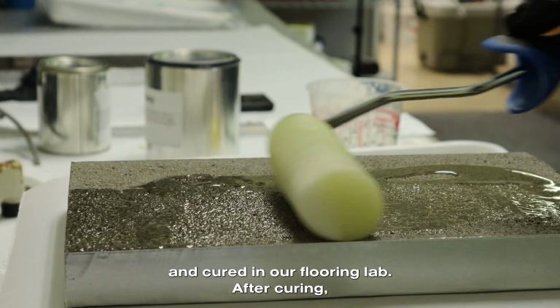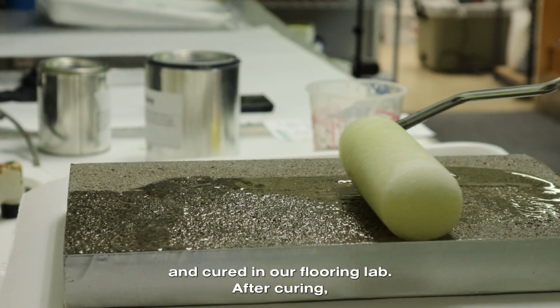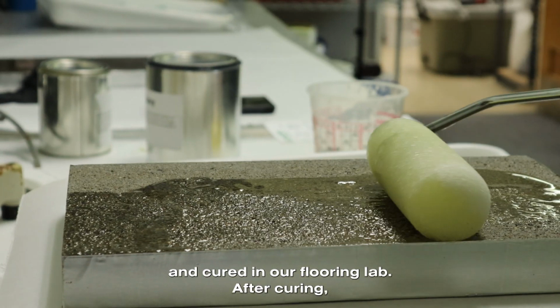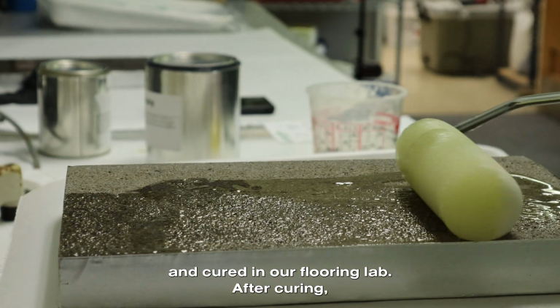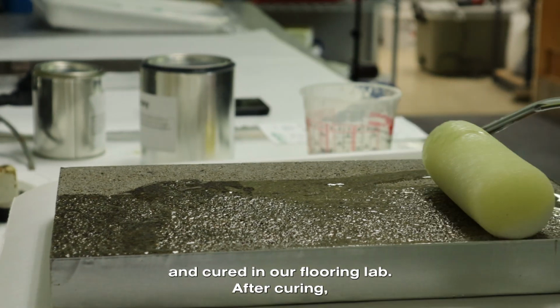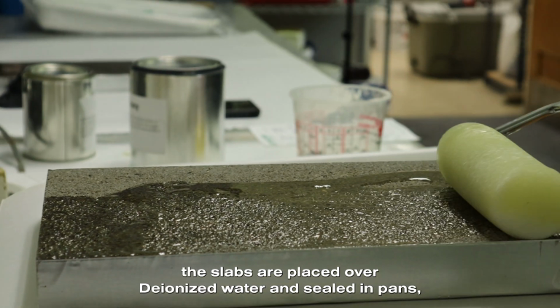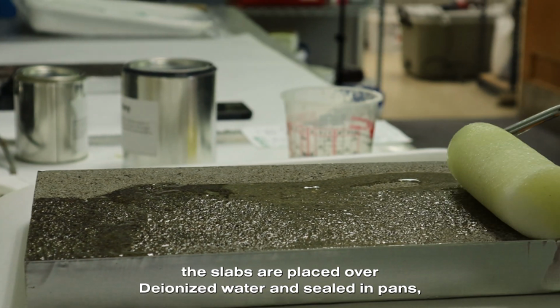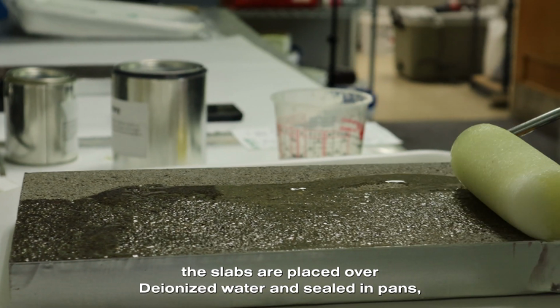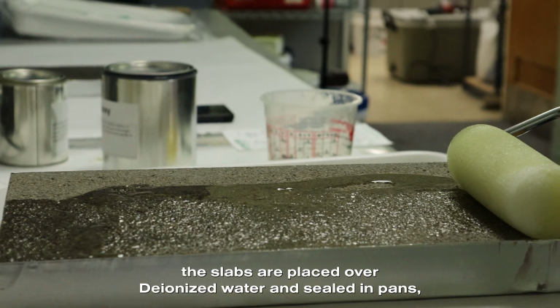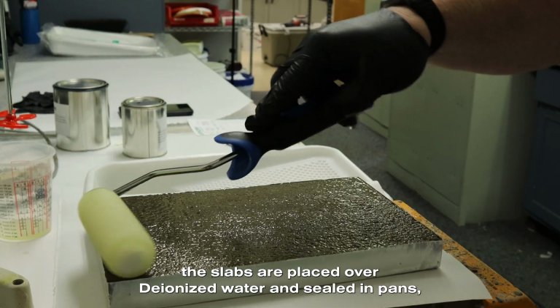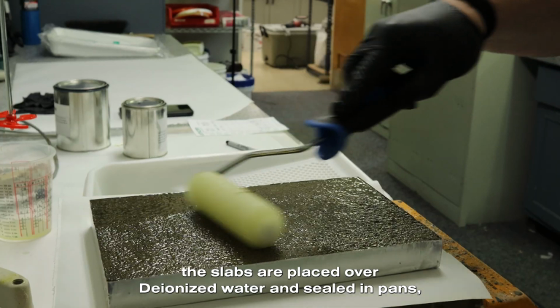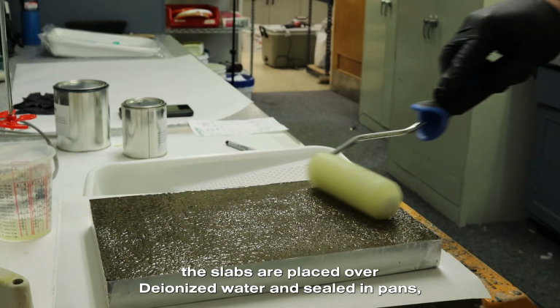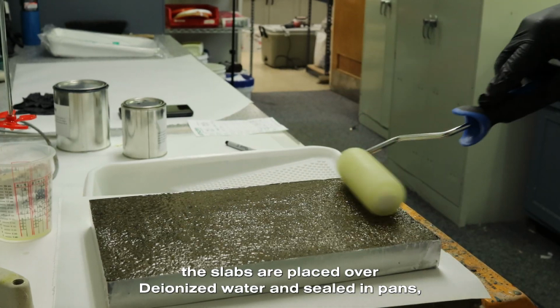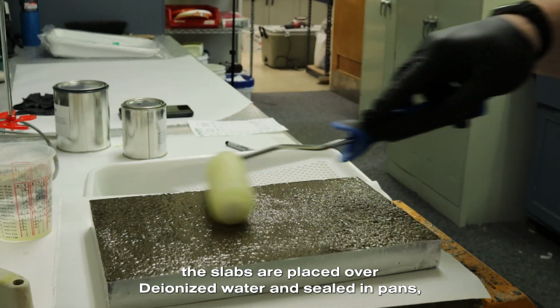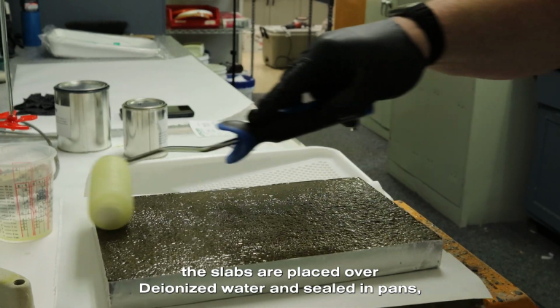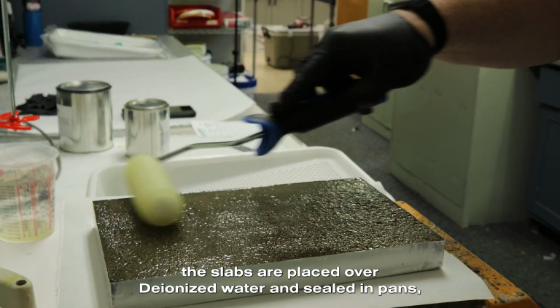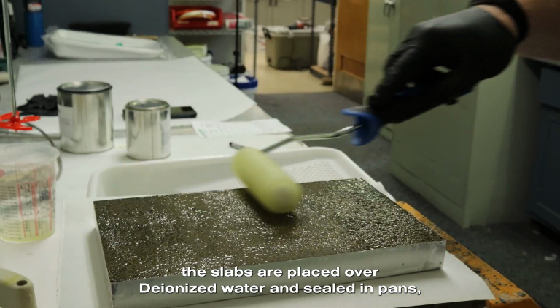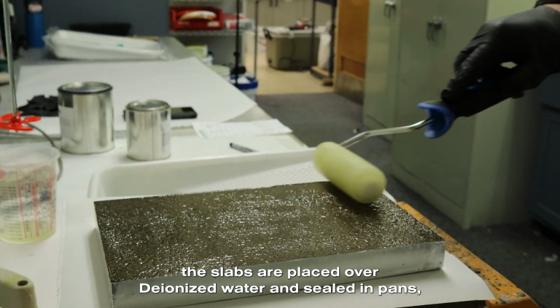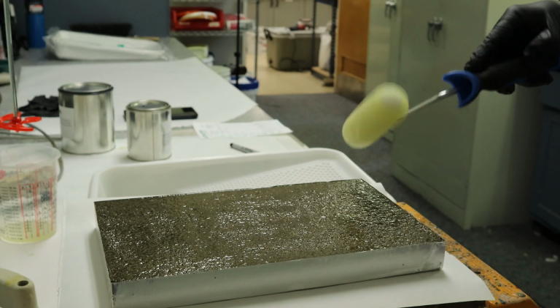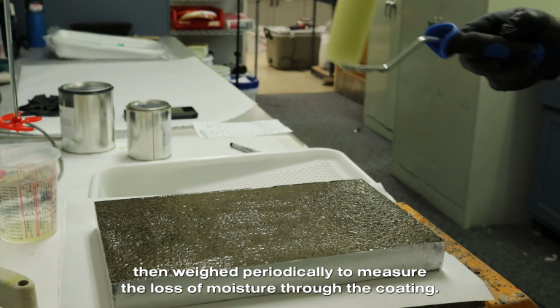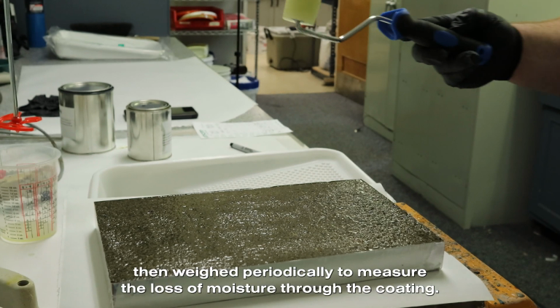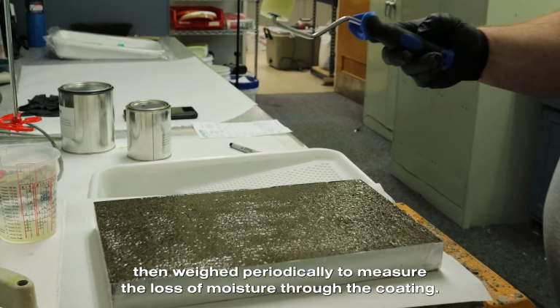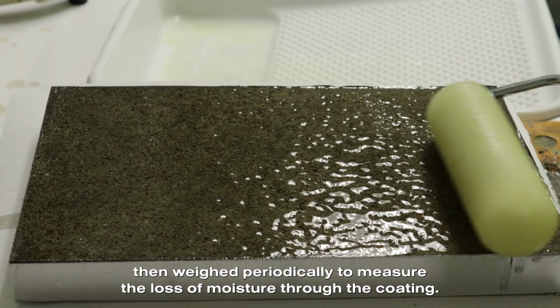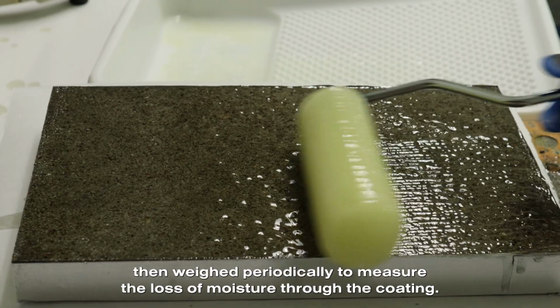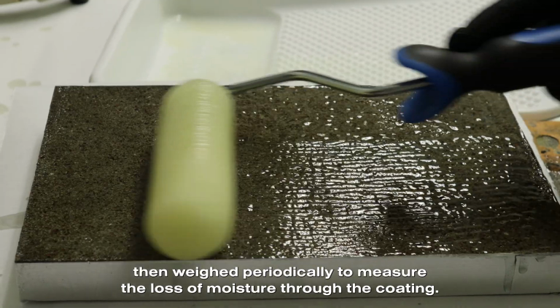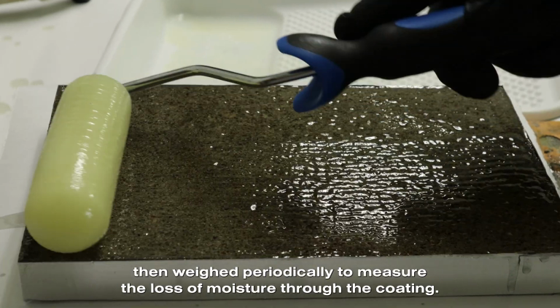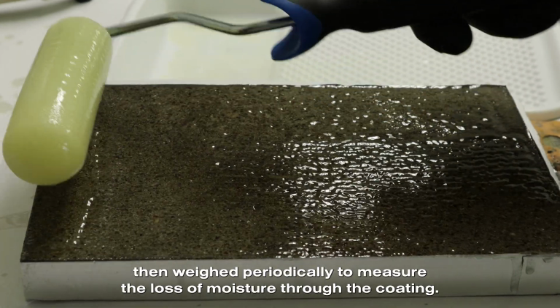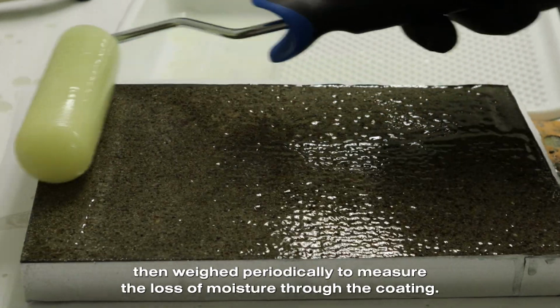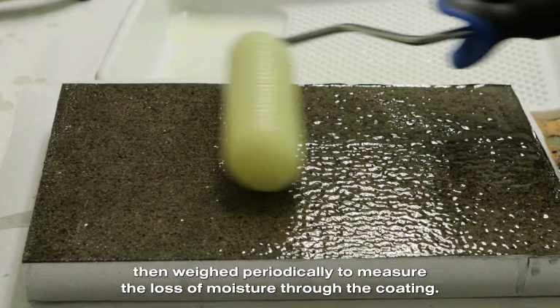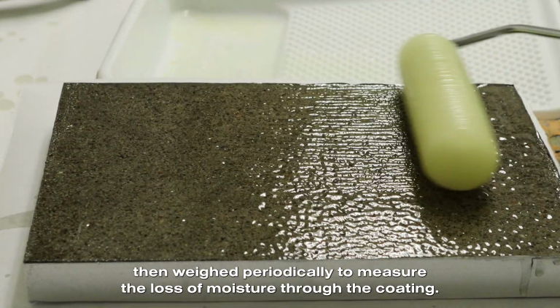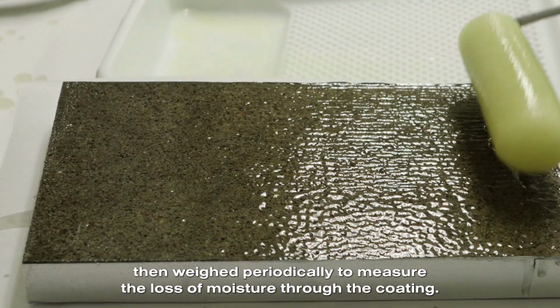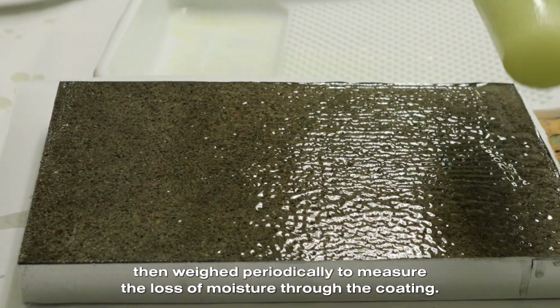After curing, the slabs are placed over deionized water and sealed in pans, then weighed periodically to measure the loss of moisture through the coating.